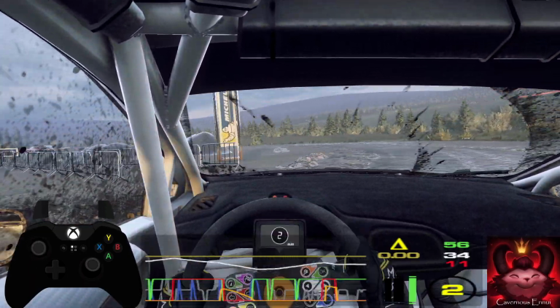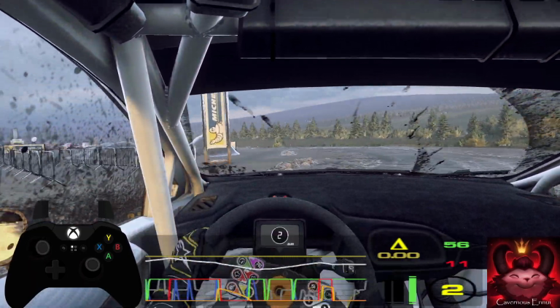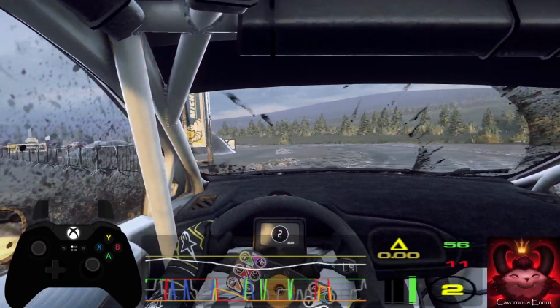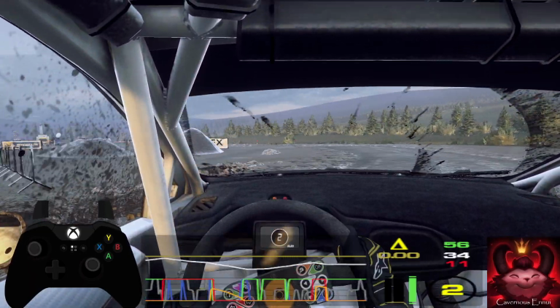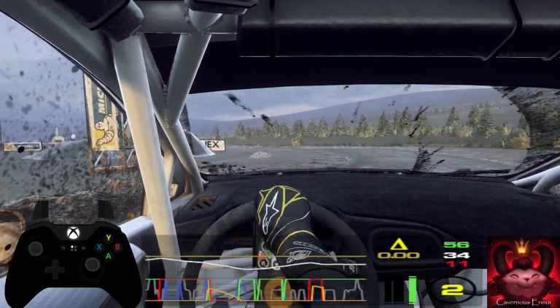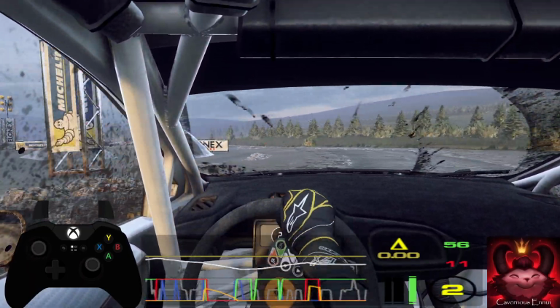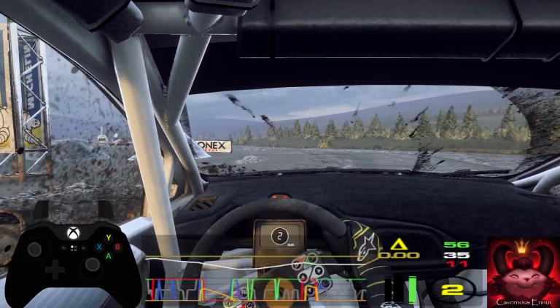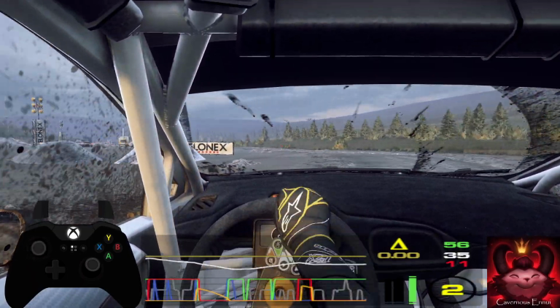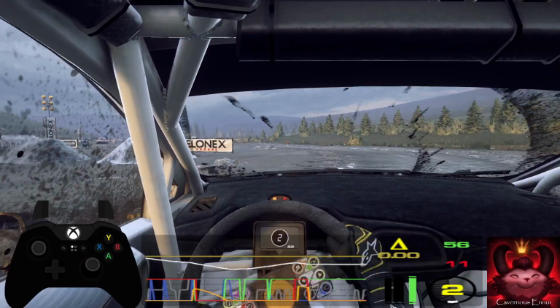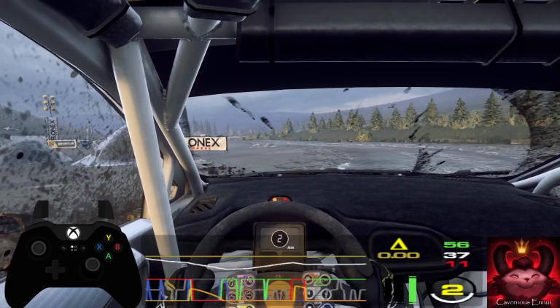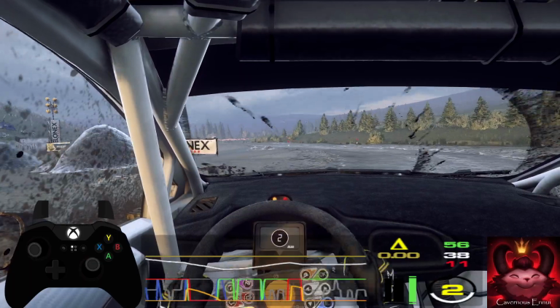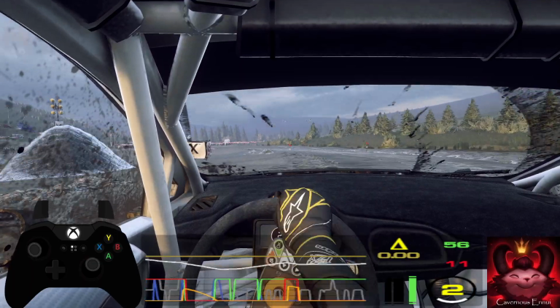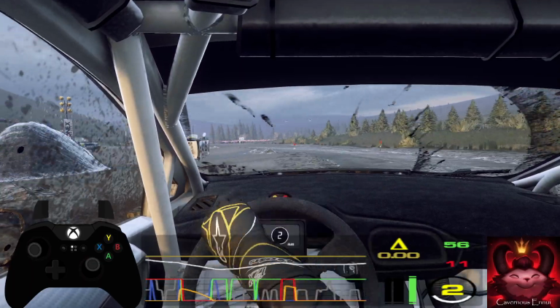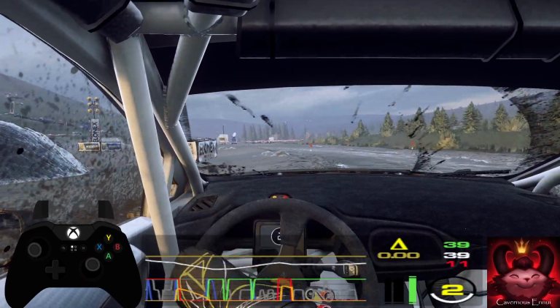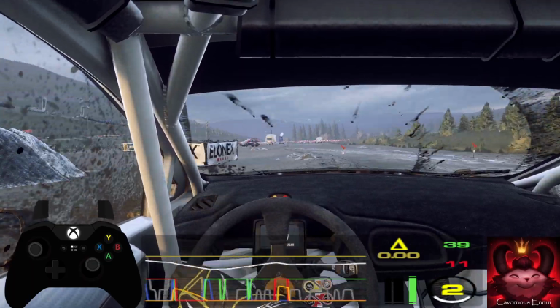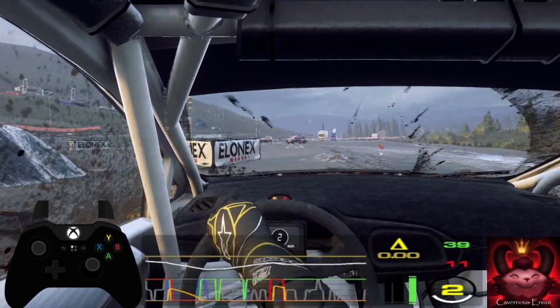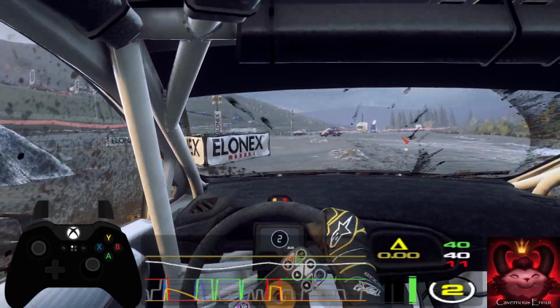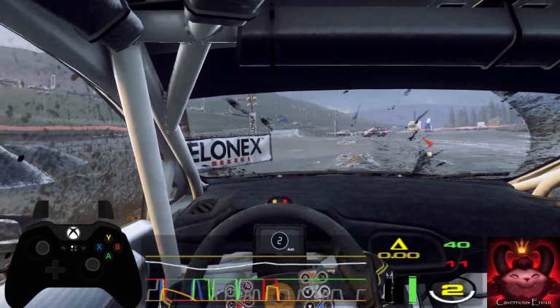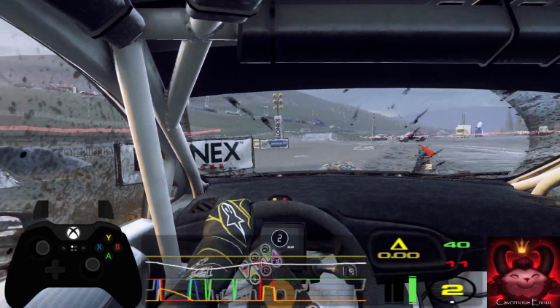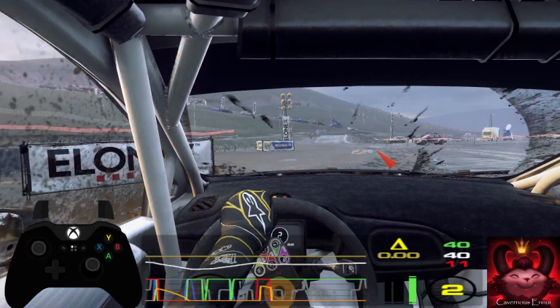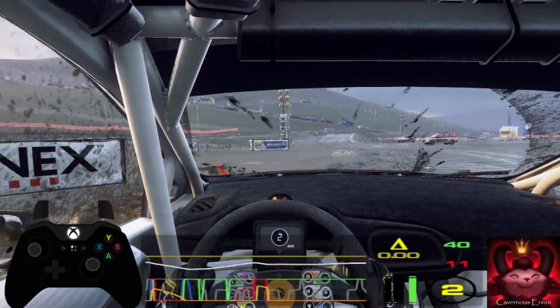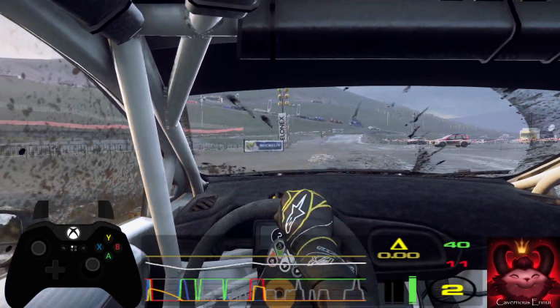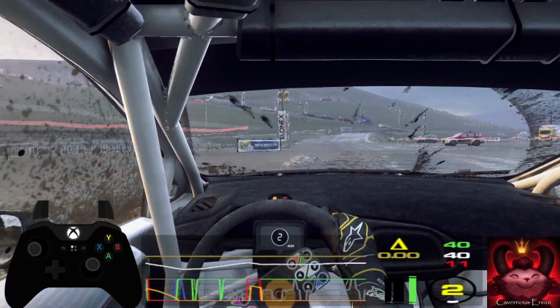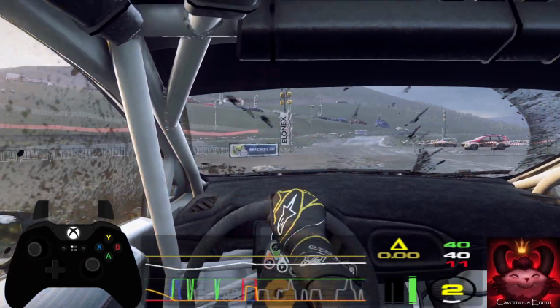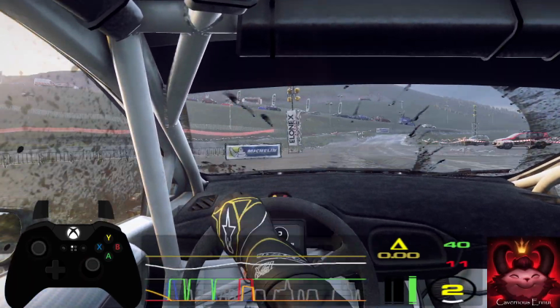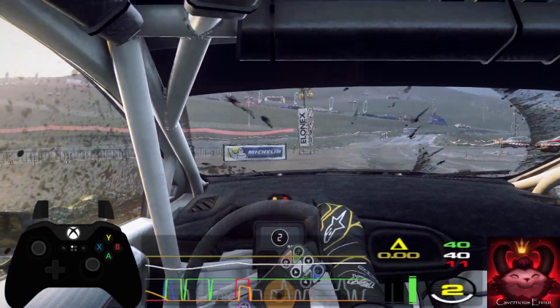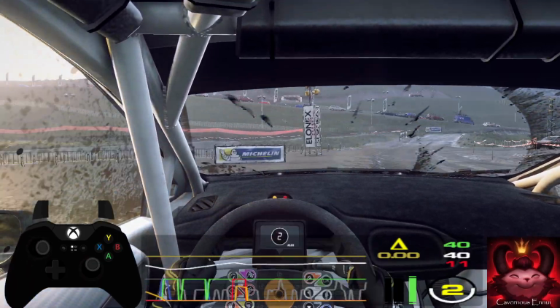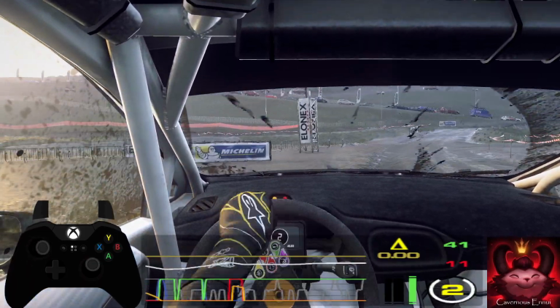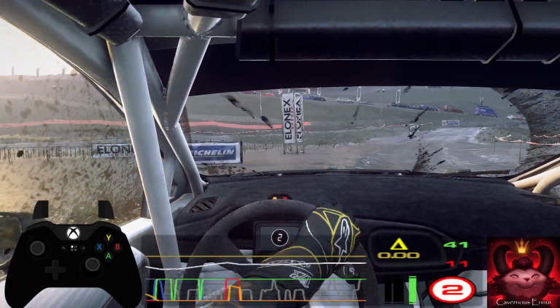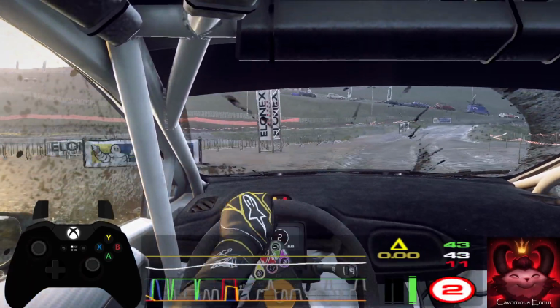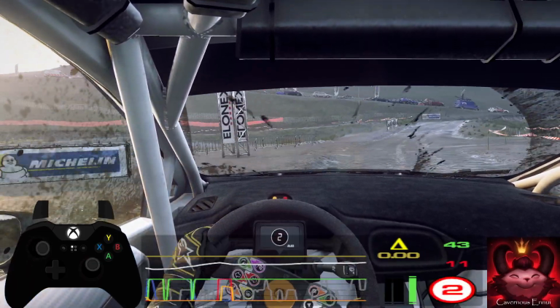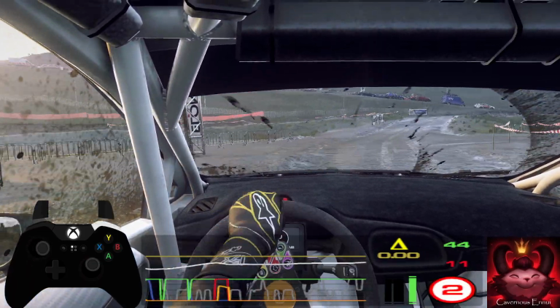4 right, tightens over jump, opens long, tightens, jump.